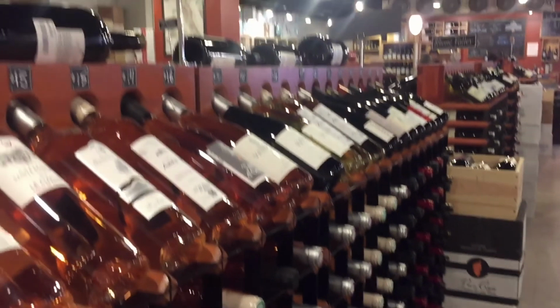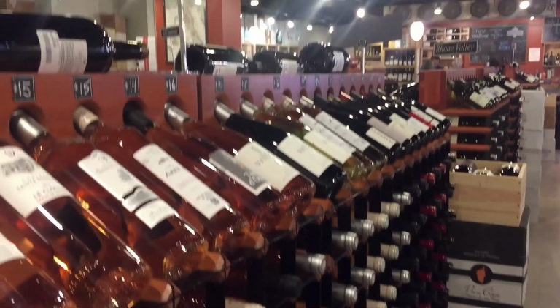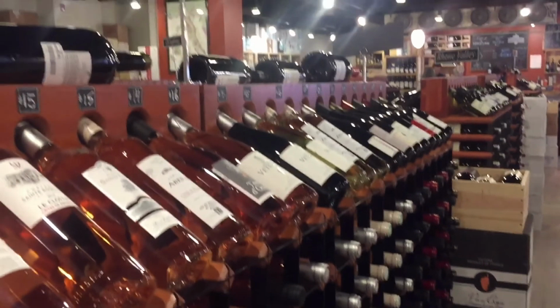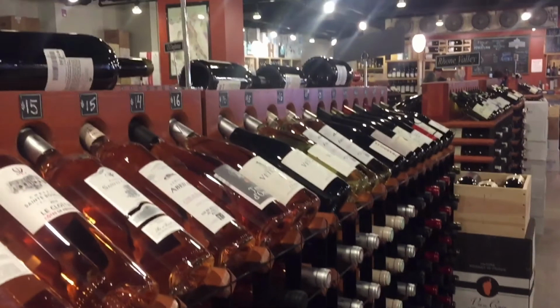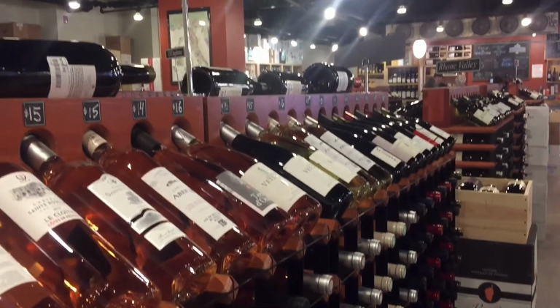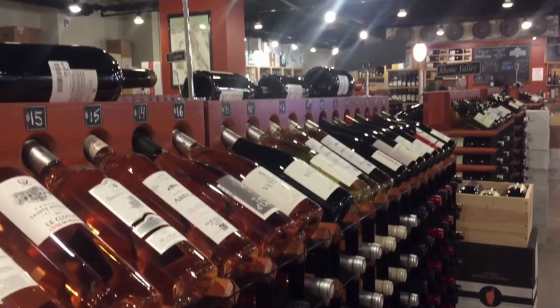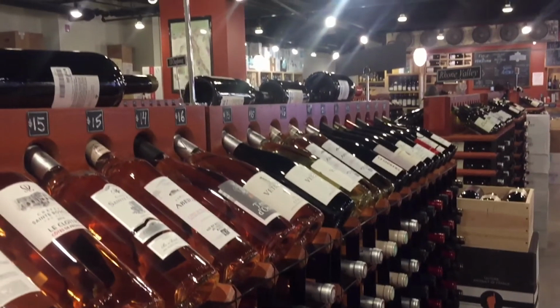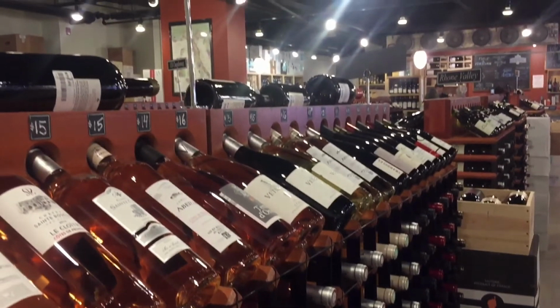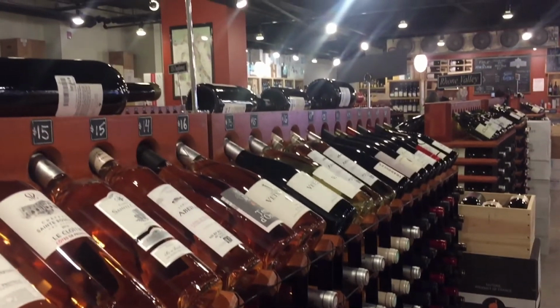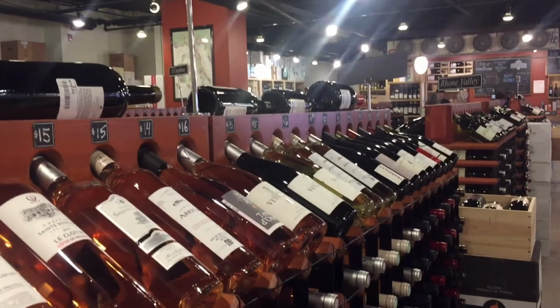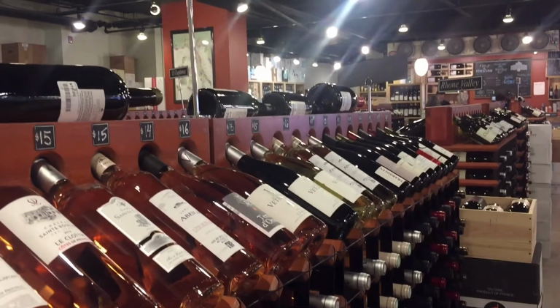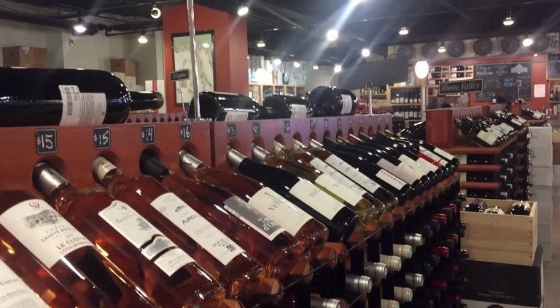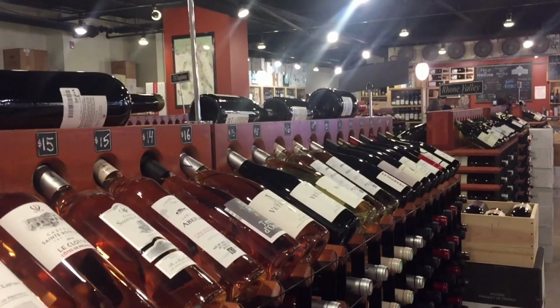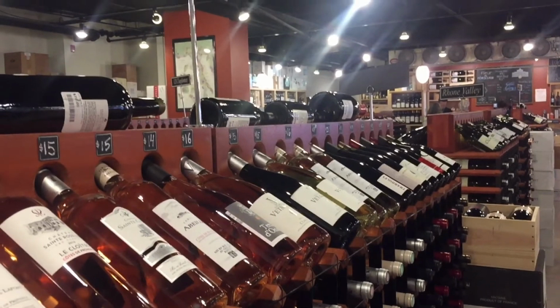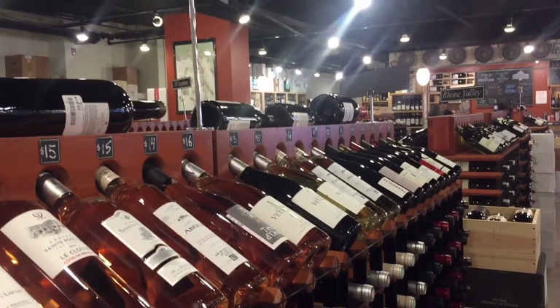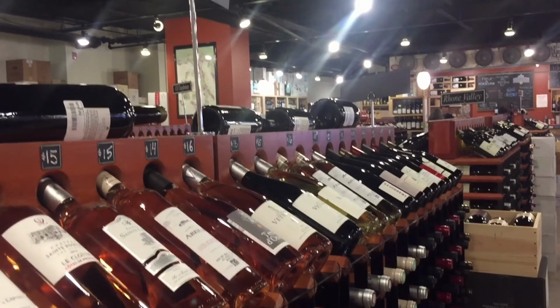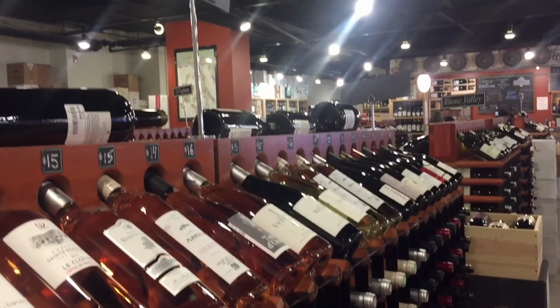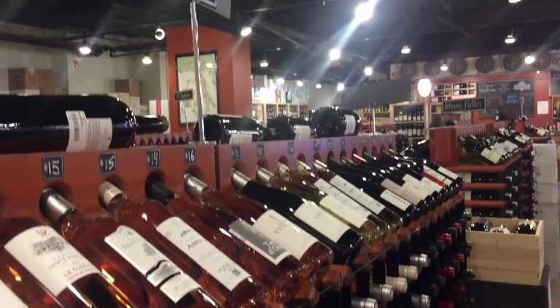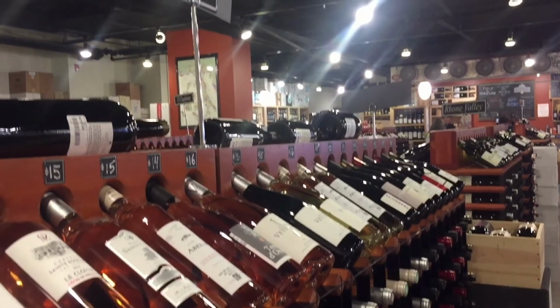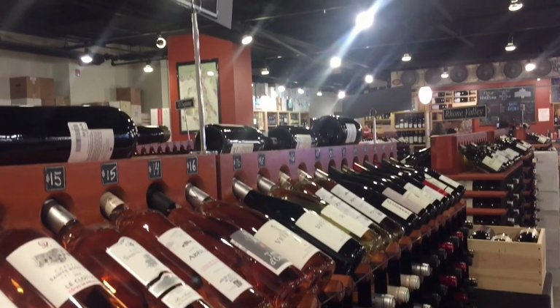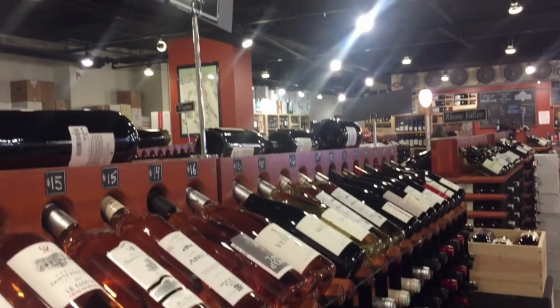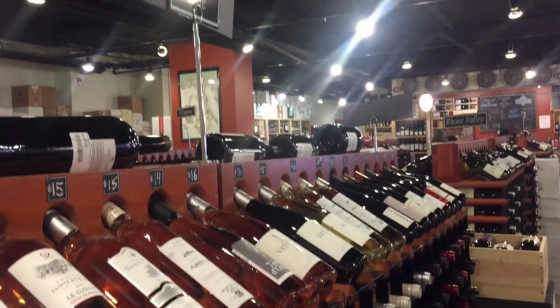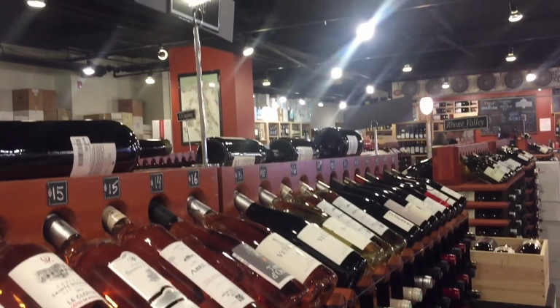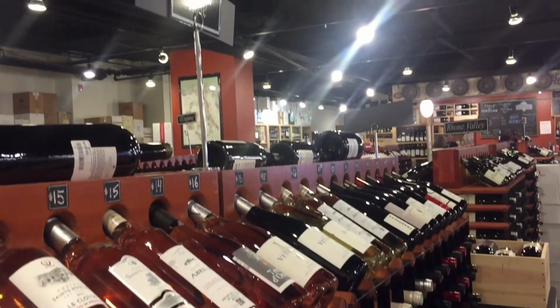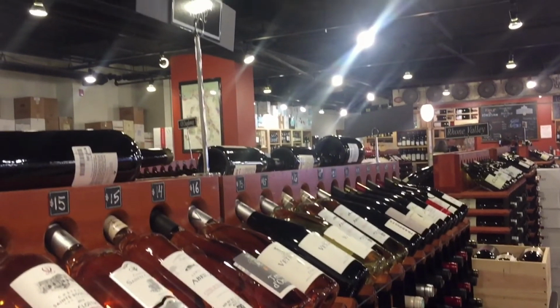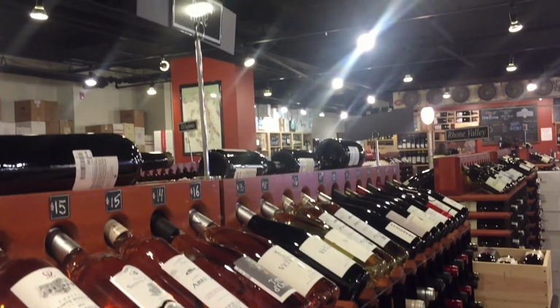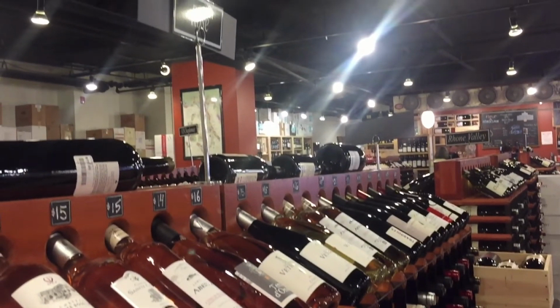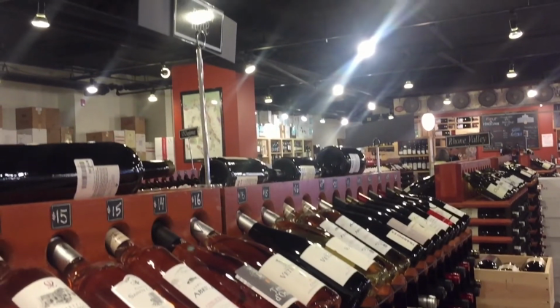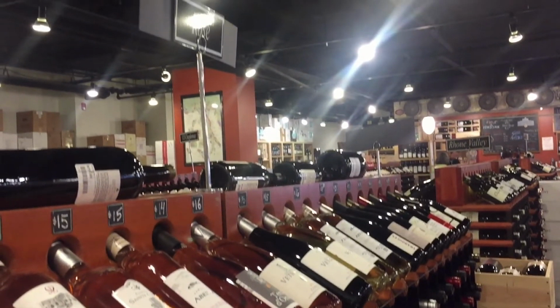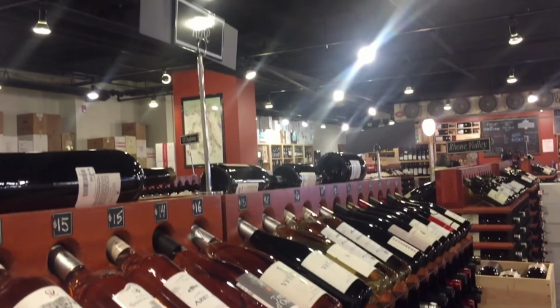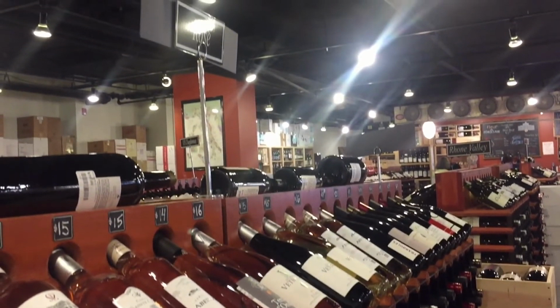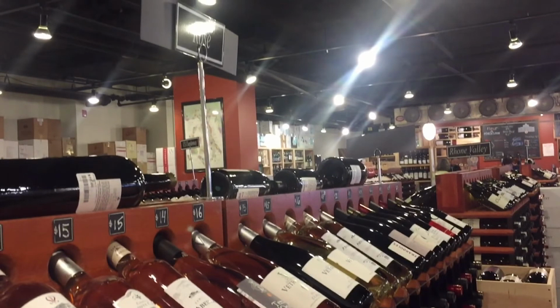So I thought this store was really interesting and unique. And I love the smell of walking into a wine store. Is that weird? I don't know.